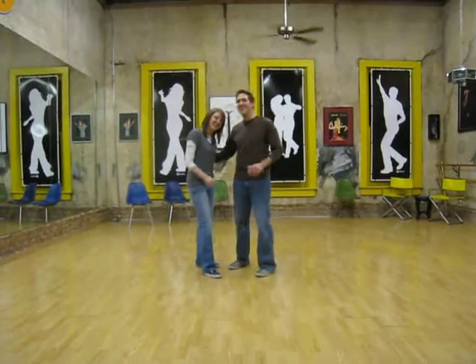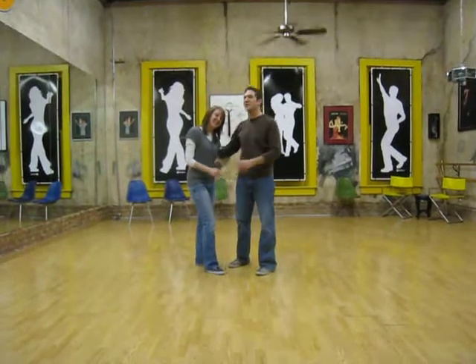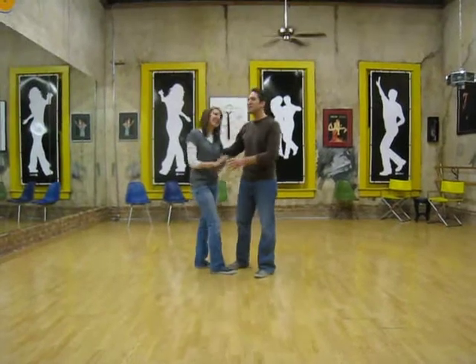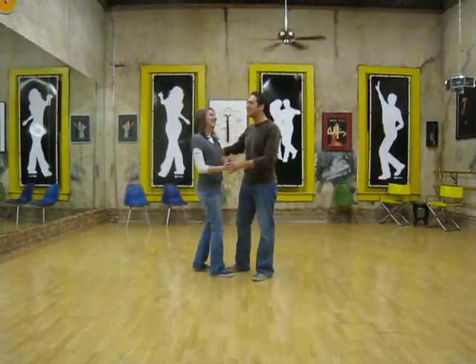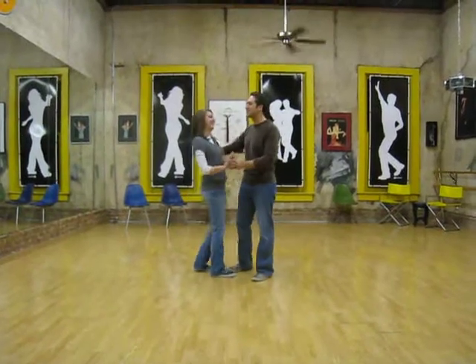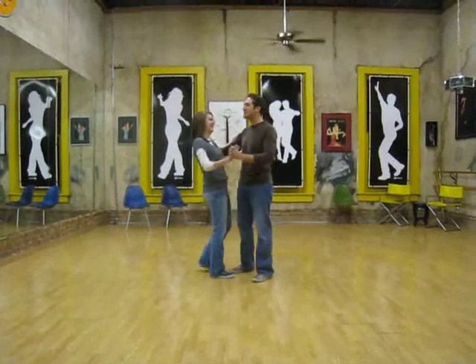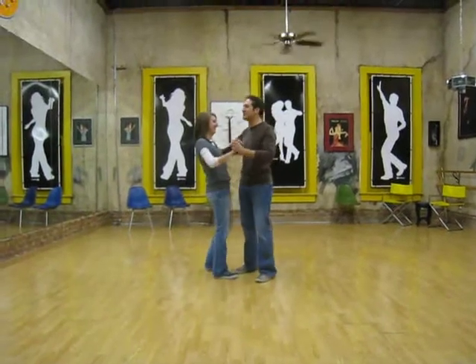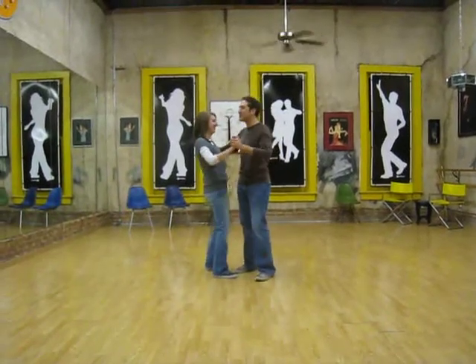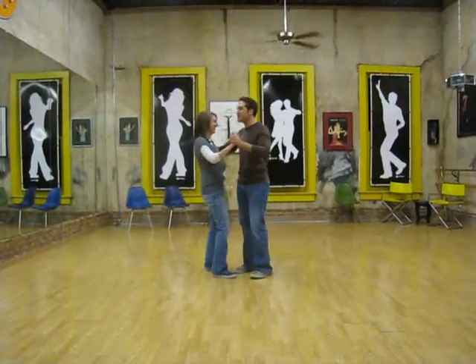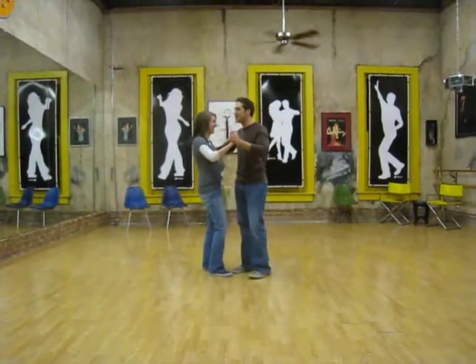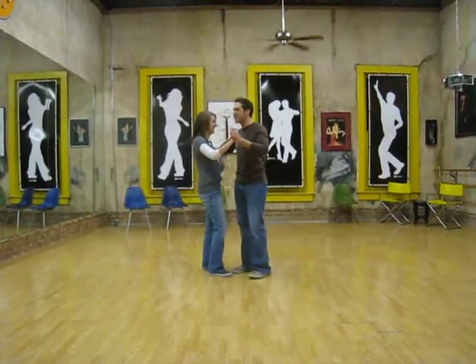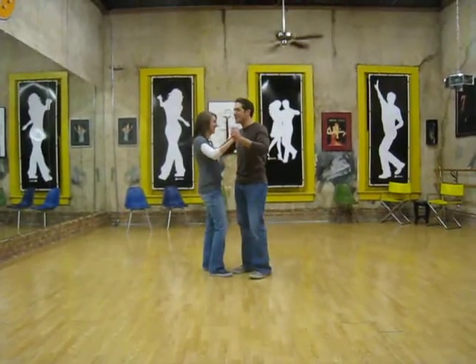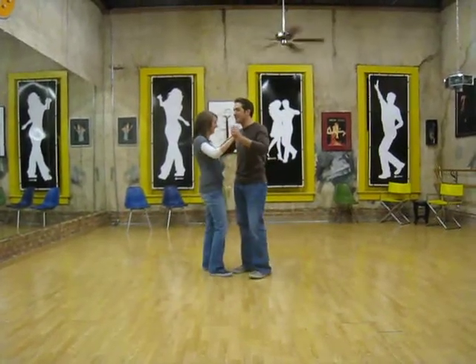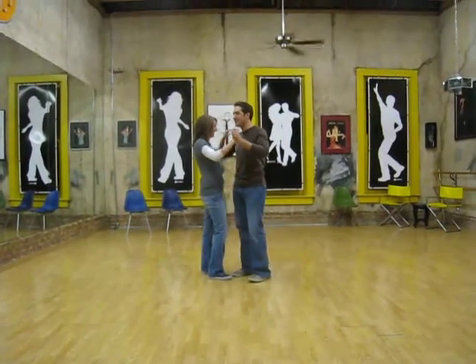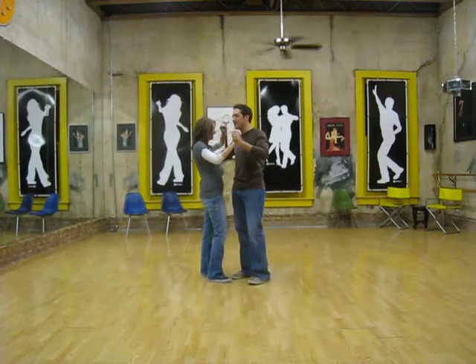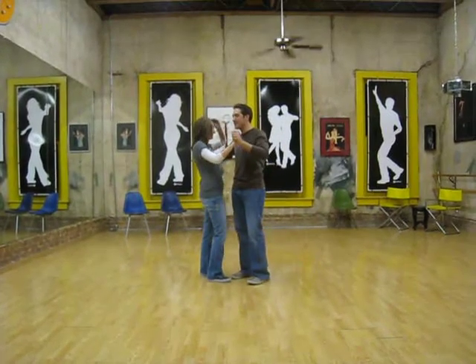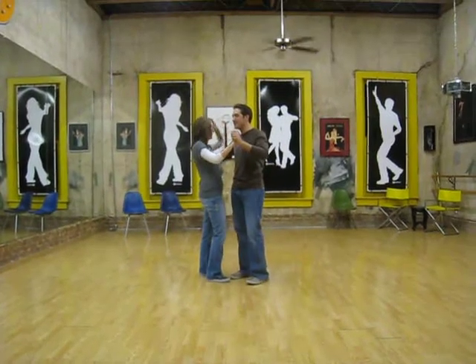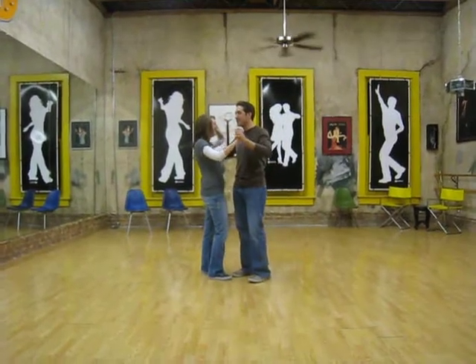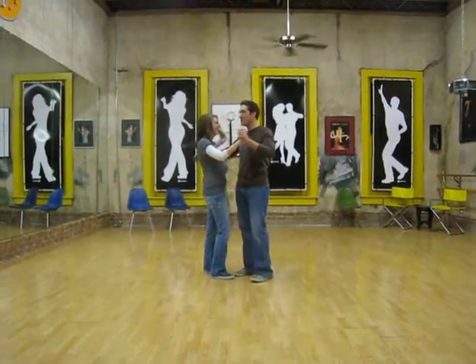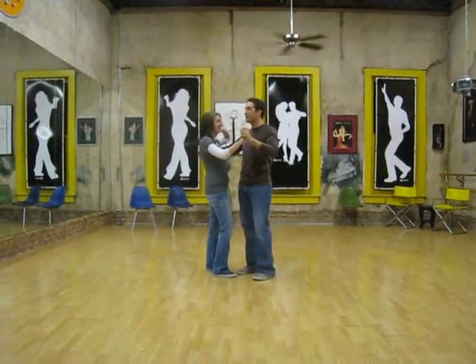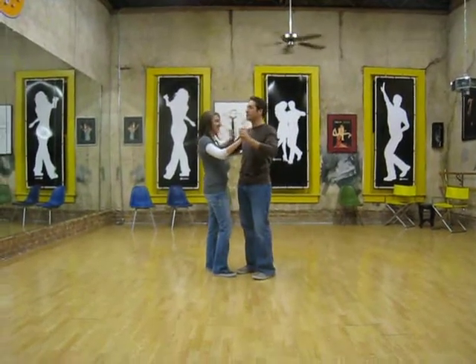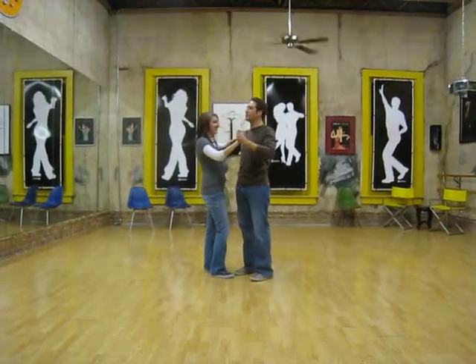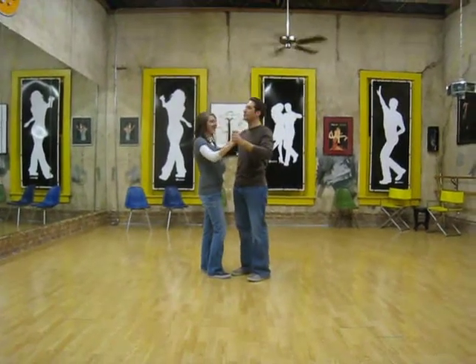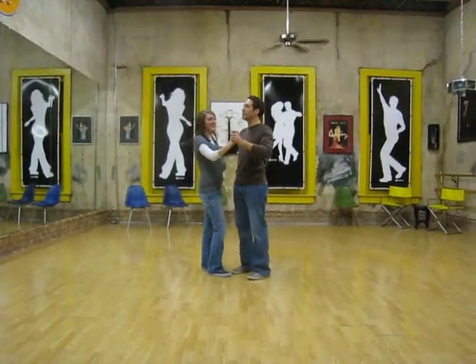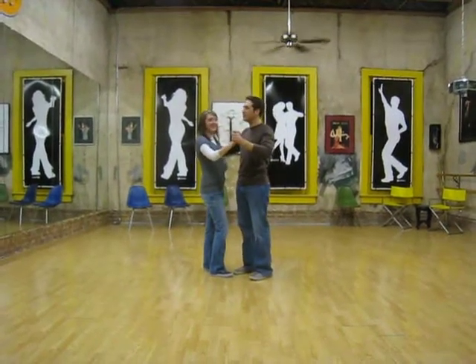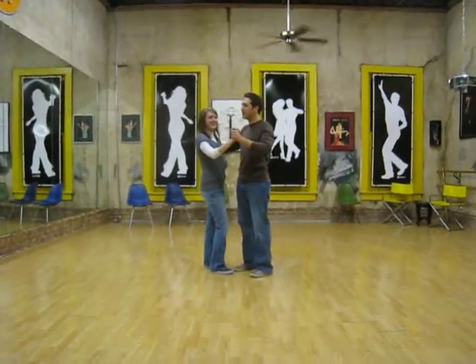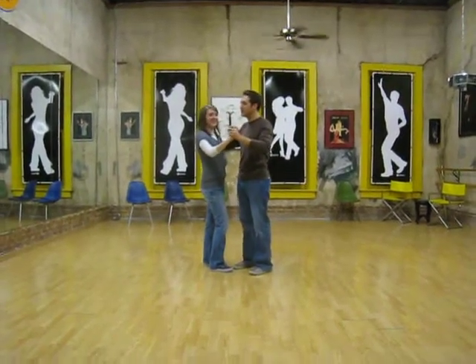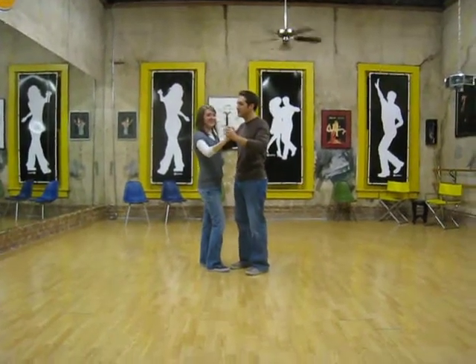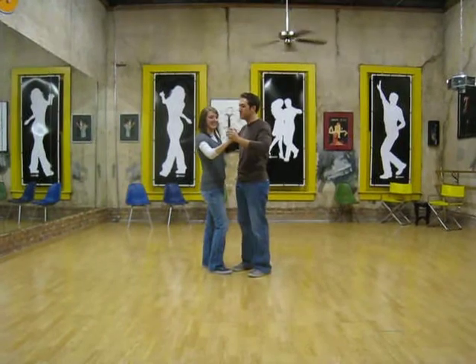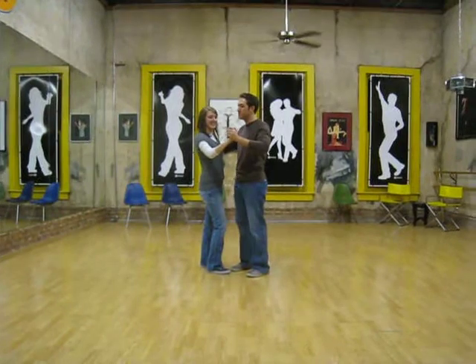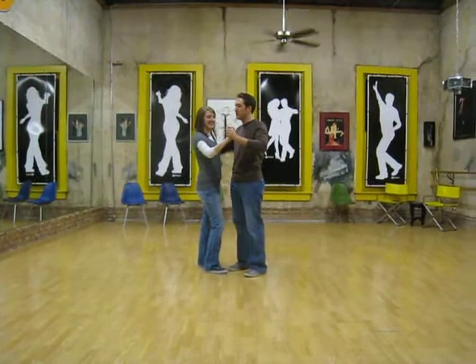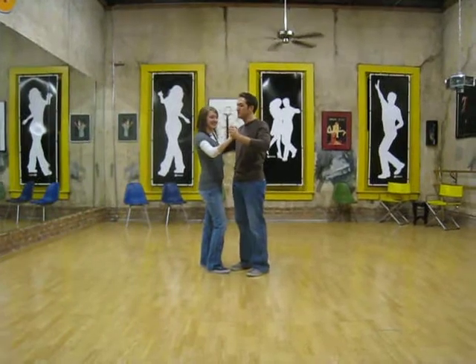Okay, so we're going to start with a rumba. This is our rumba at nightclub two-step class.